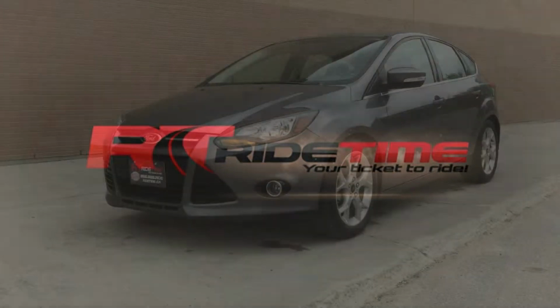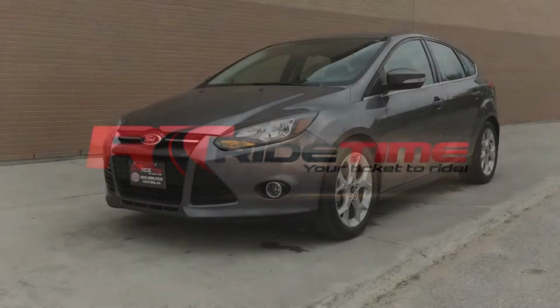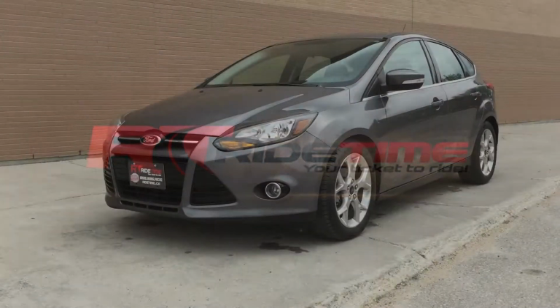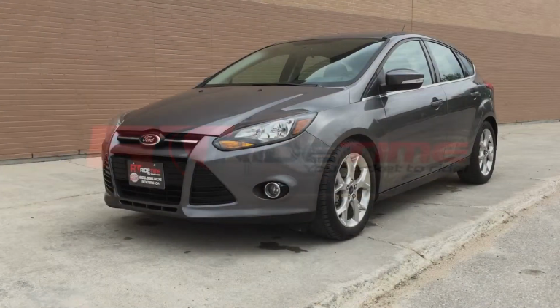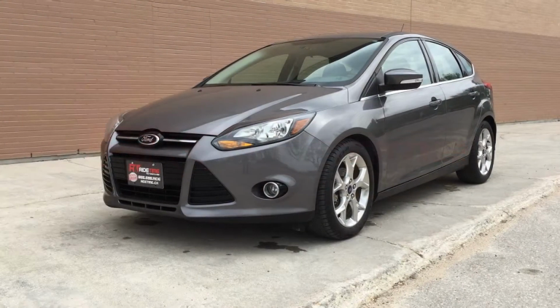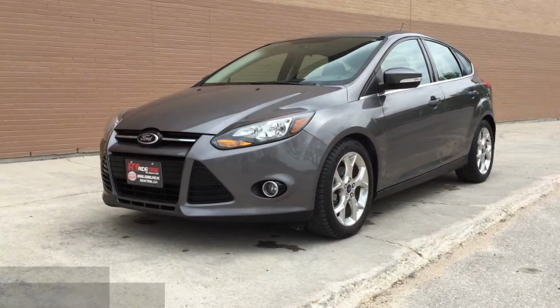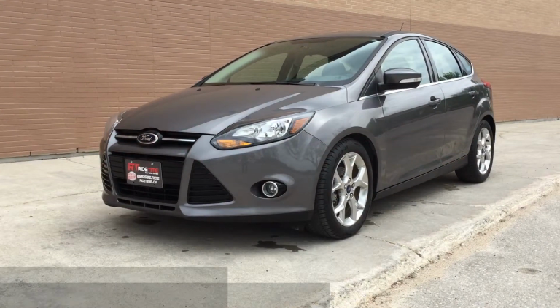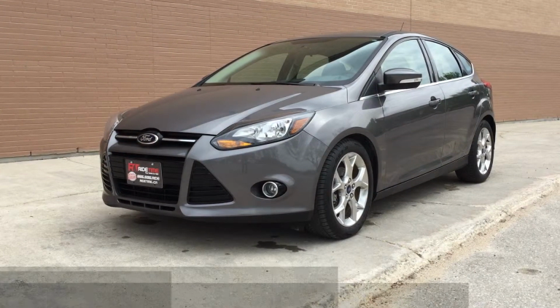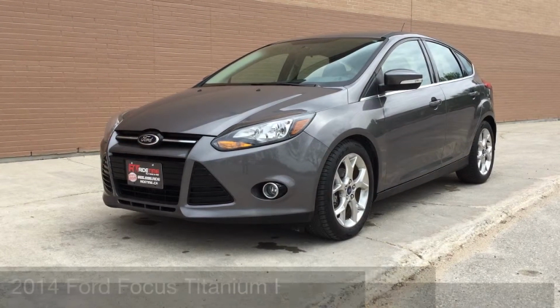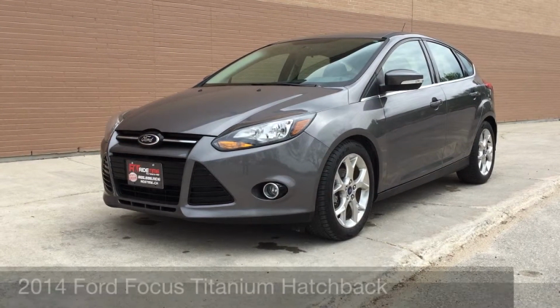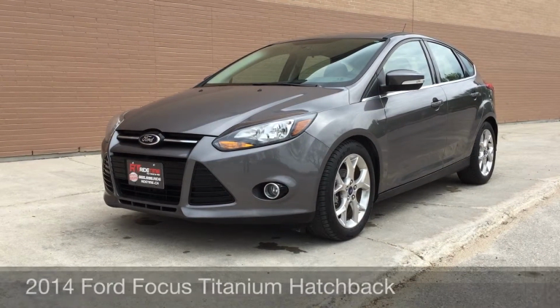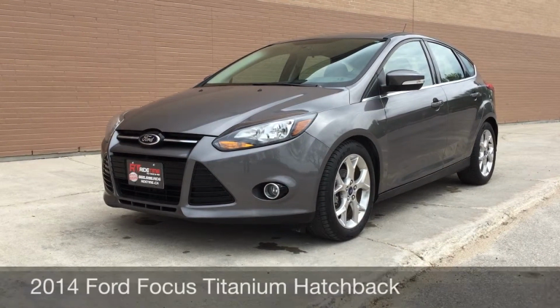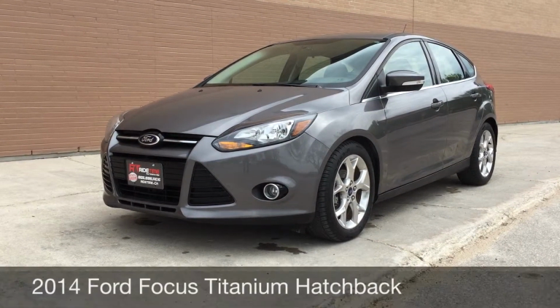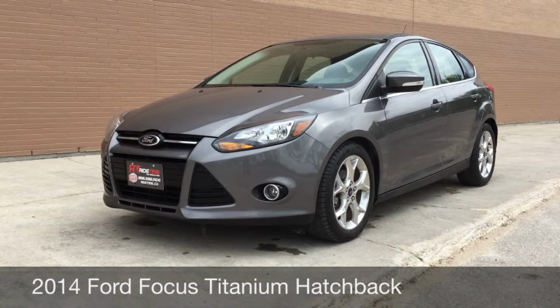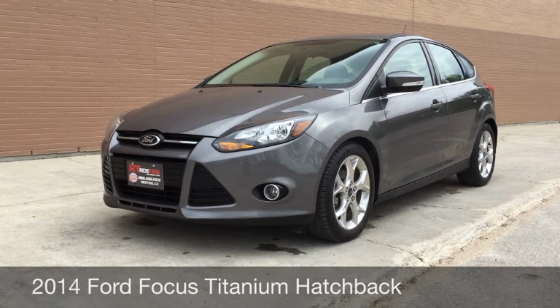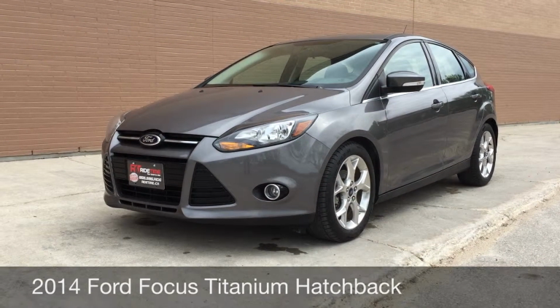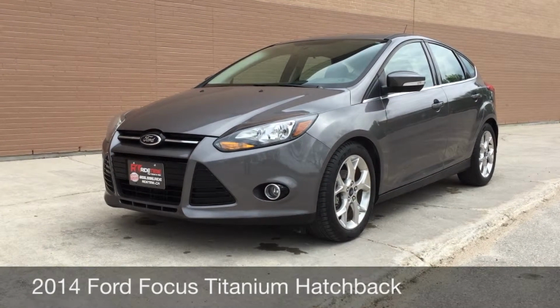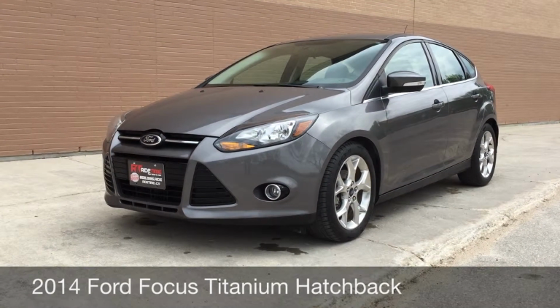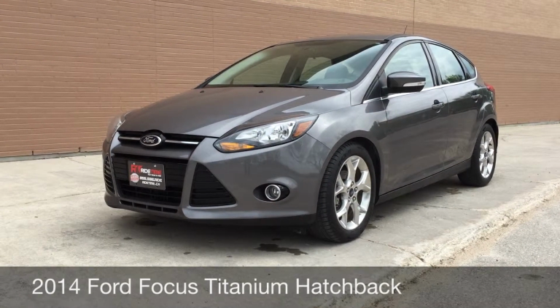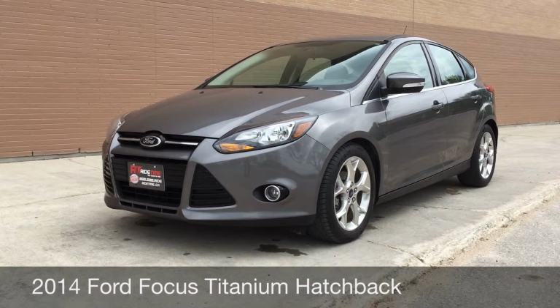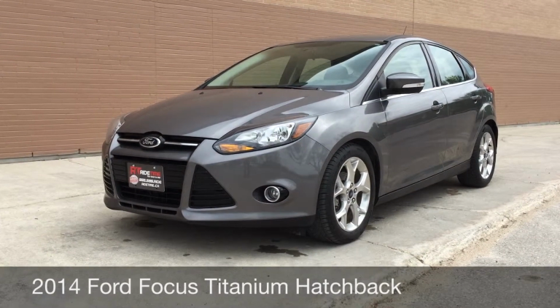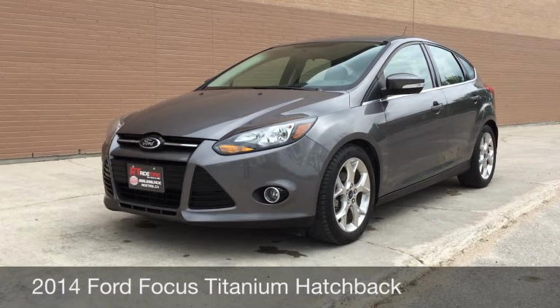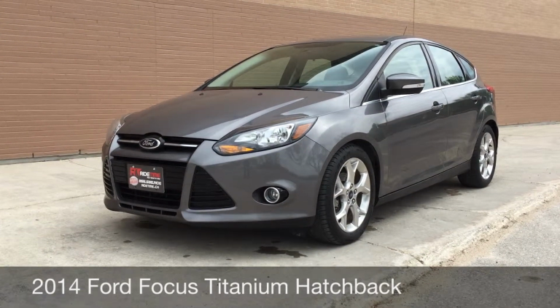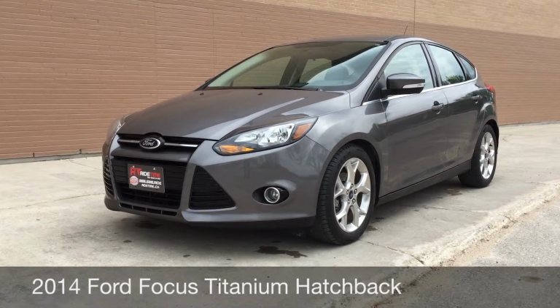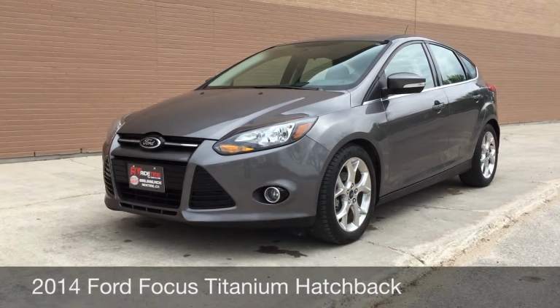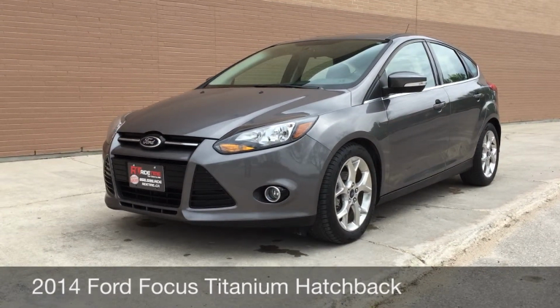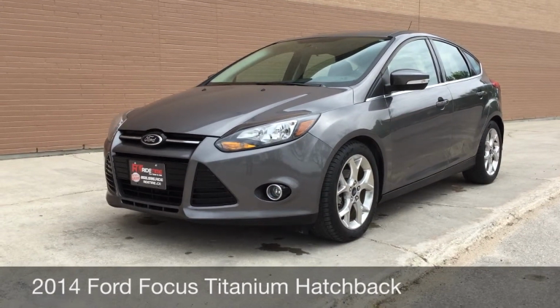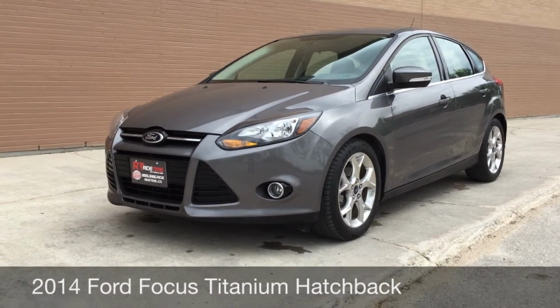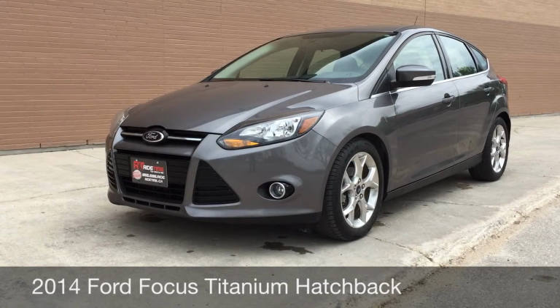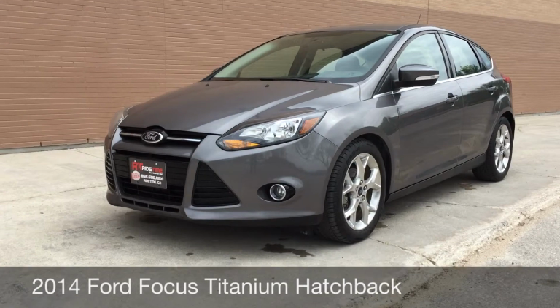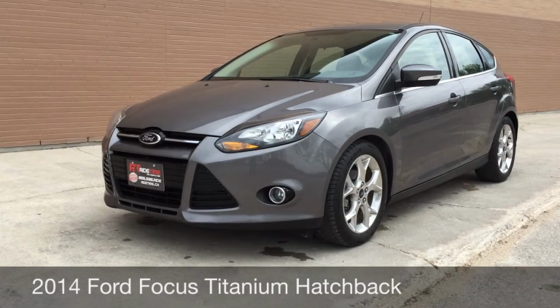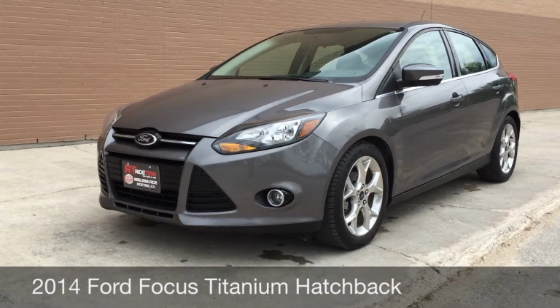Hey RideTime, two locations. This here is a 2014 Ford Focus Titanium Hatchback.